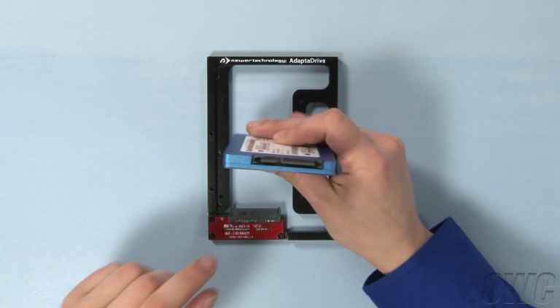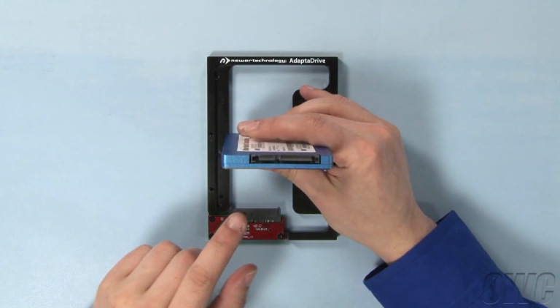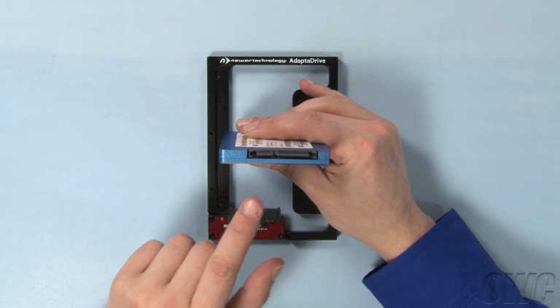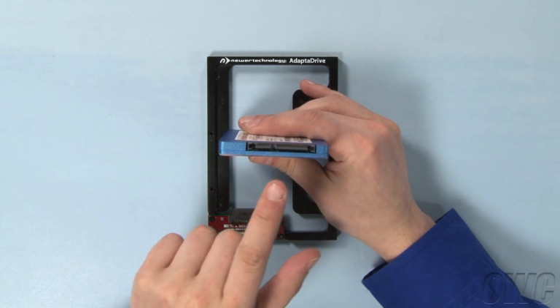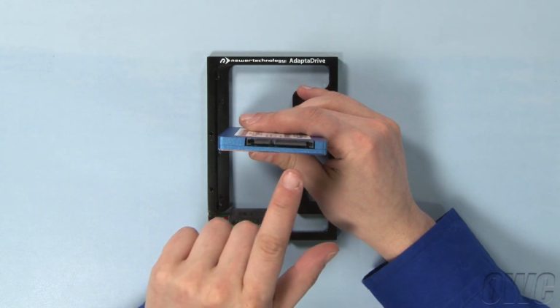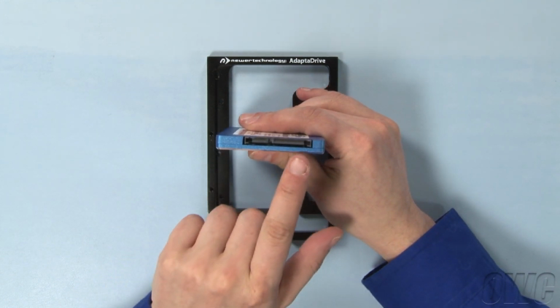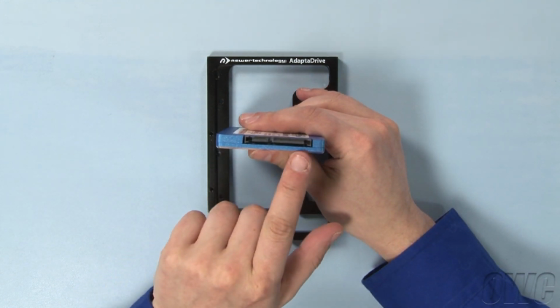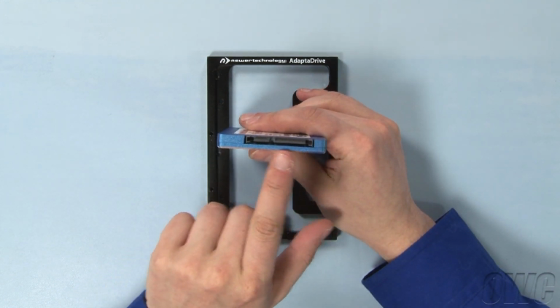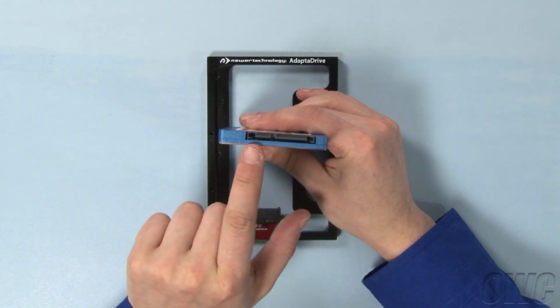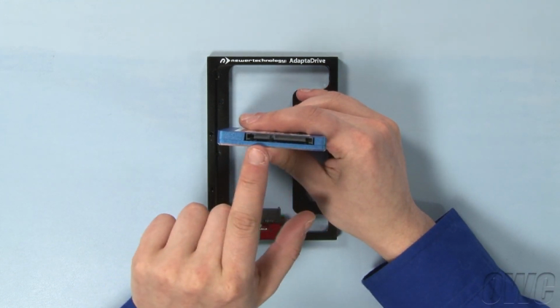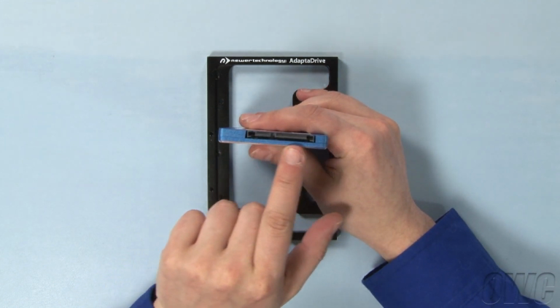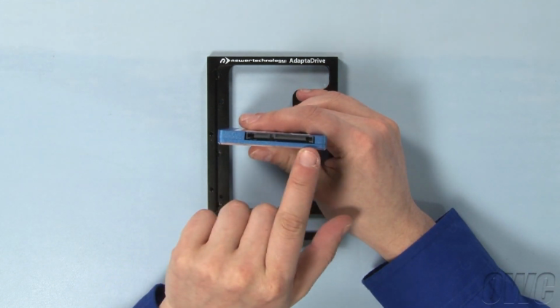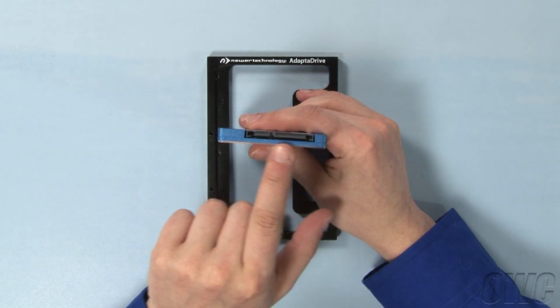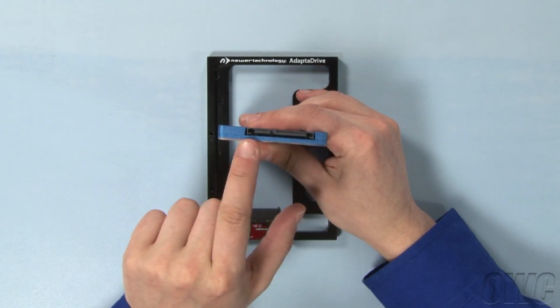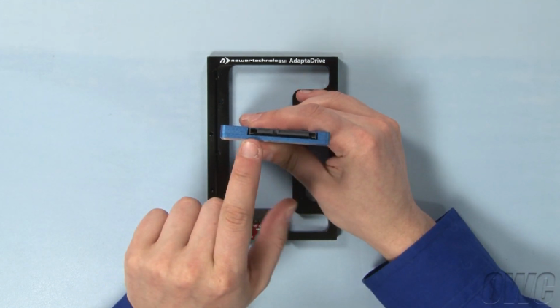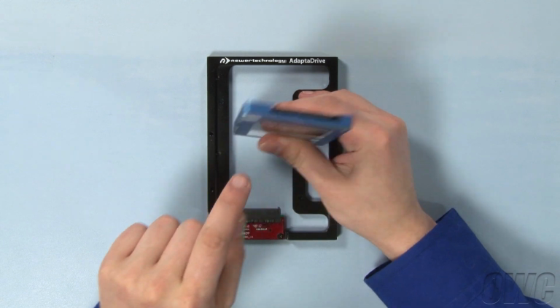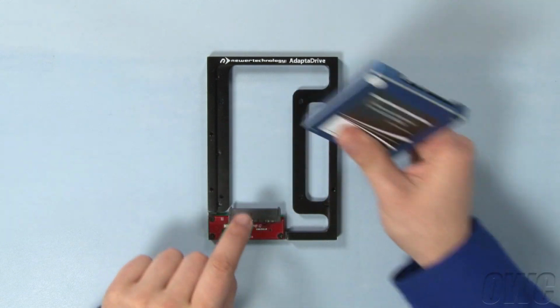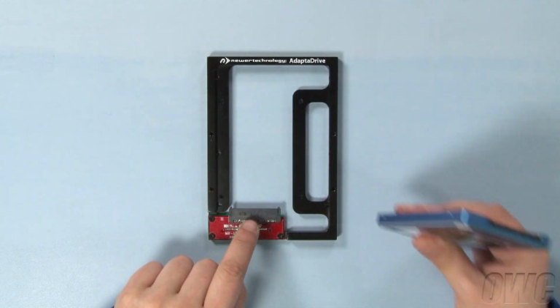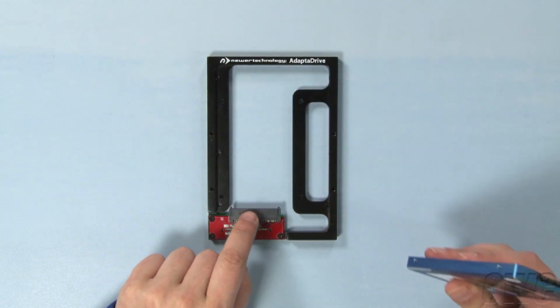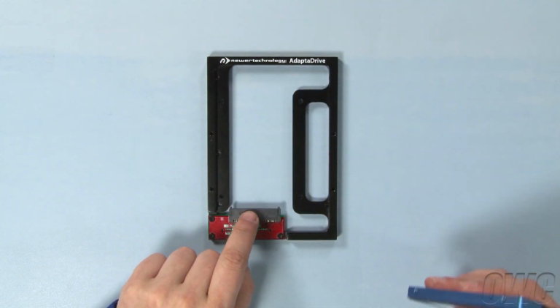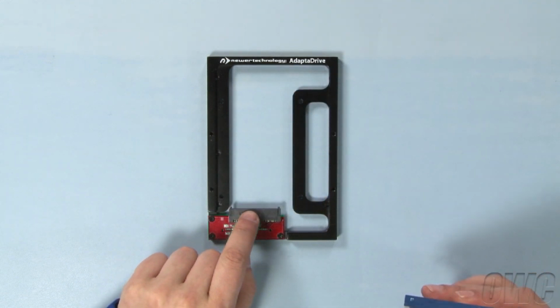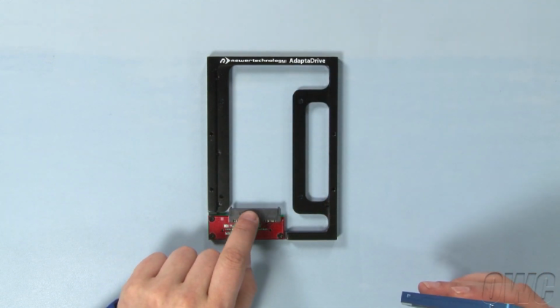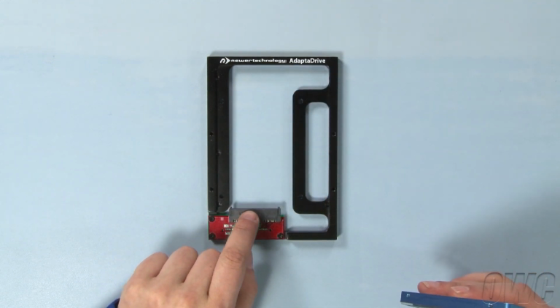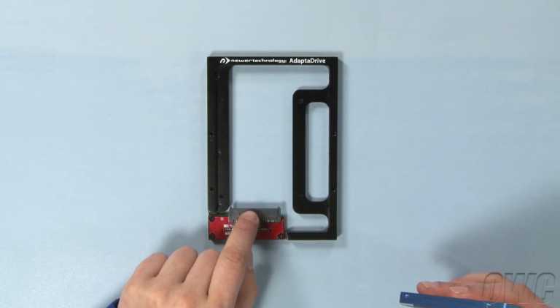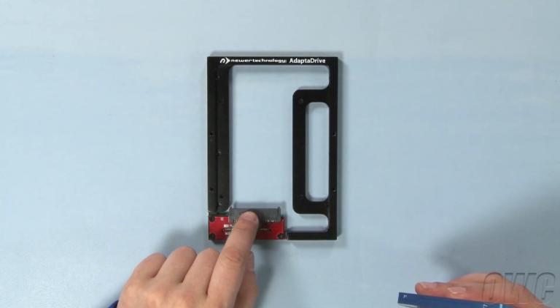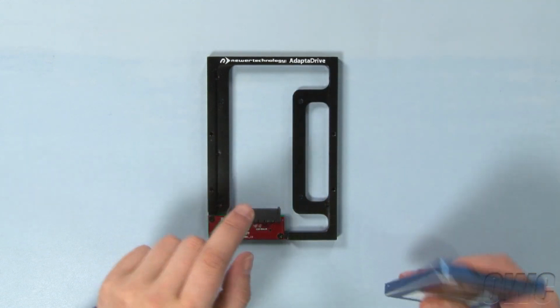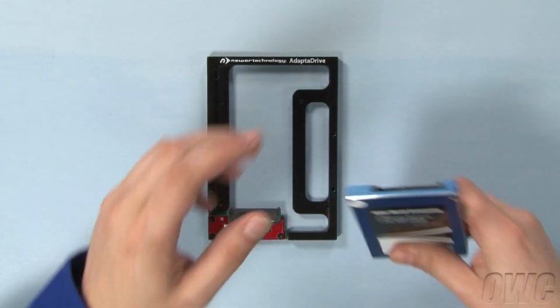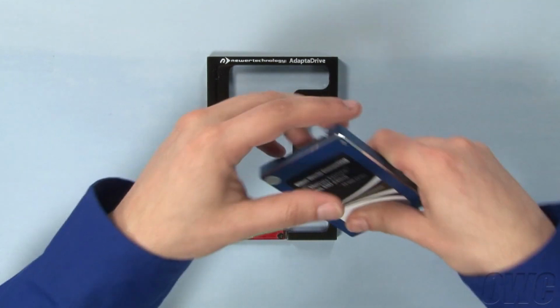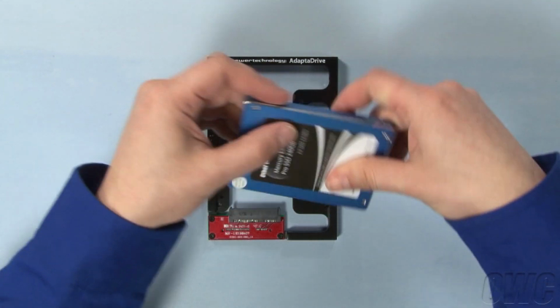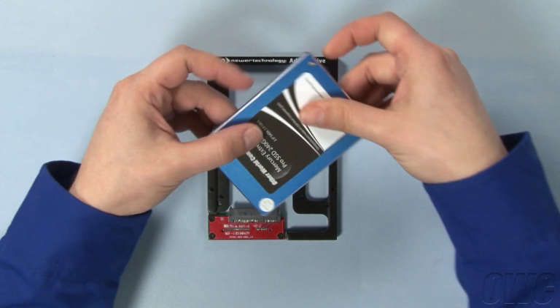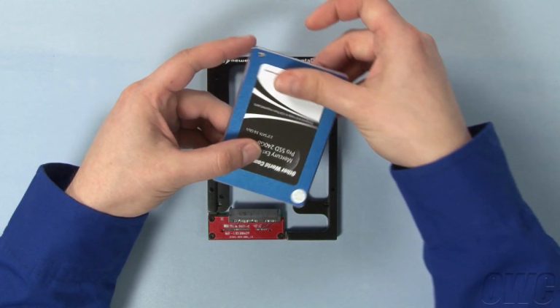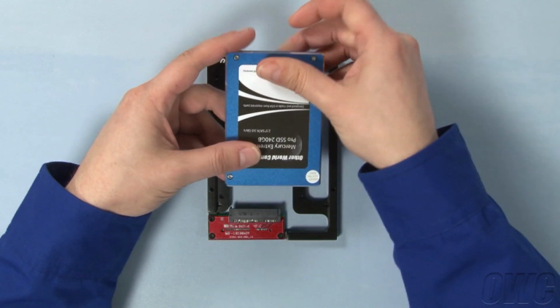To attach your drive to the Adapt-A-Drive, first line up the SATA connectors on both pieces and slide the two together.